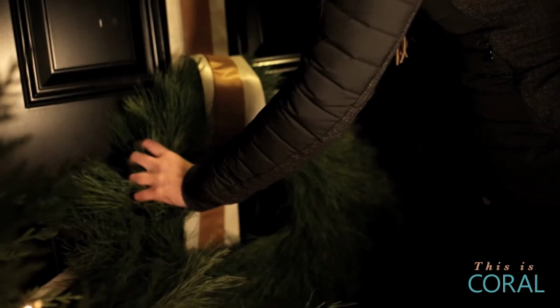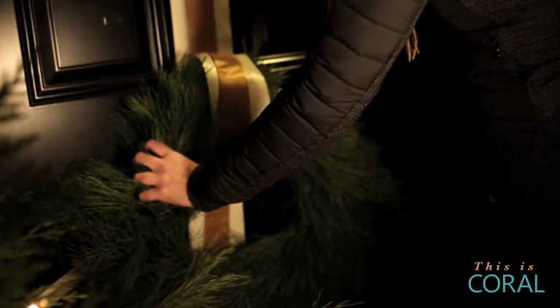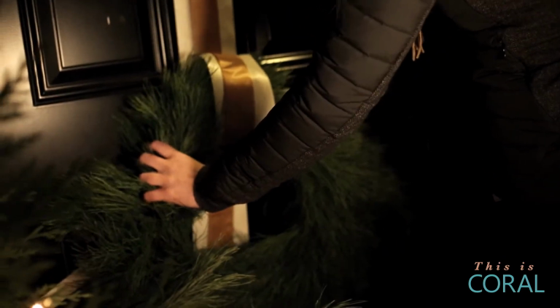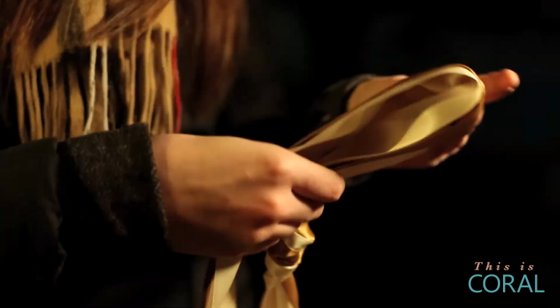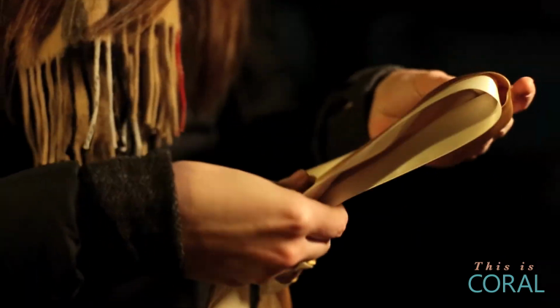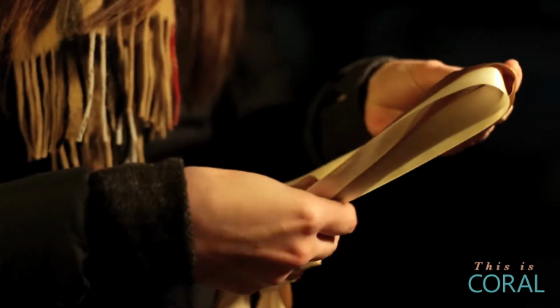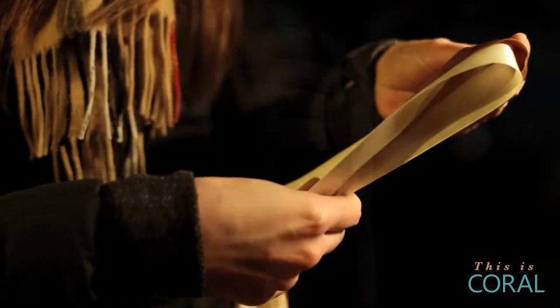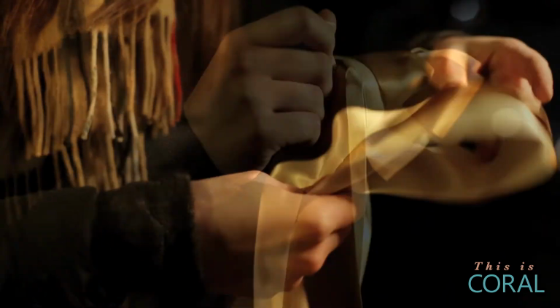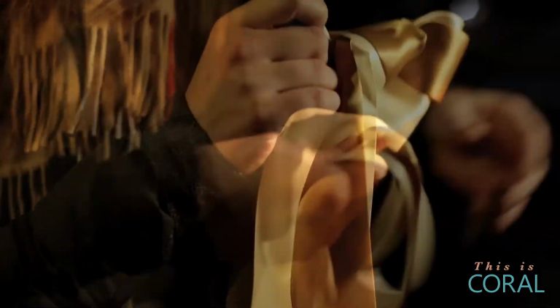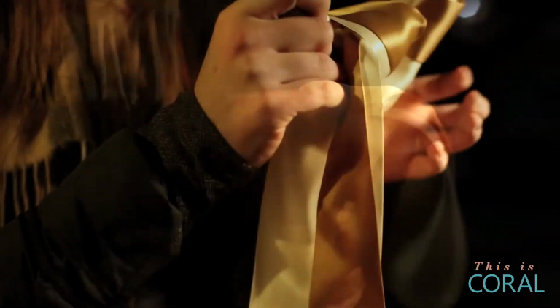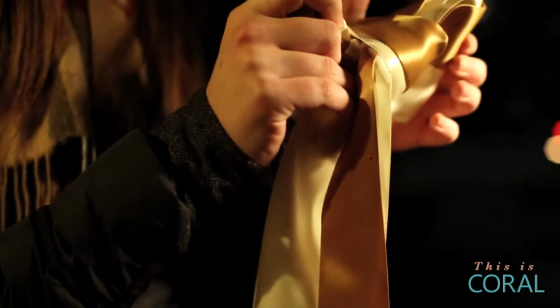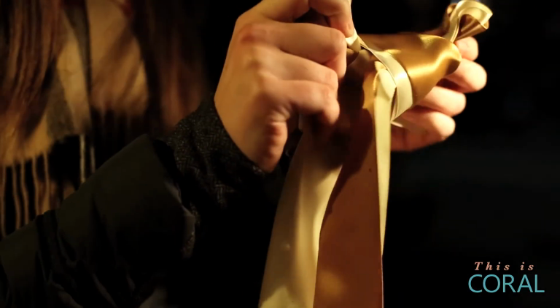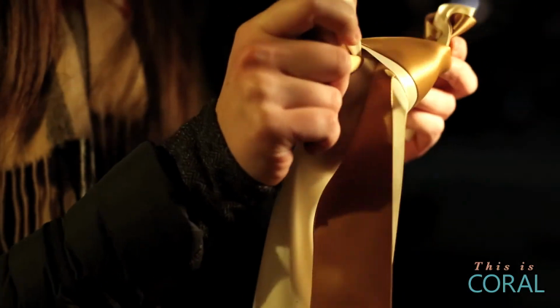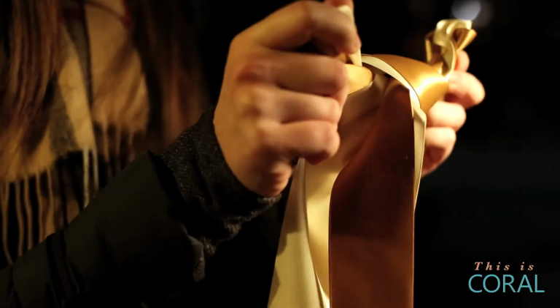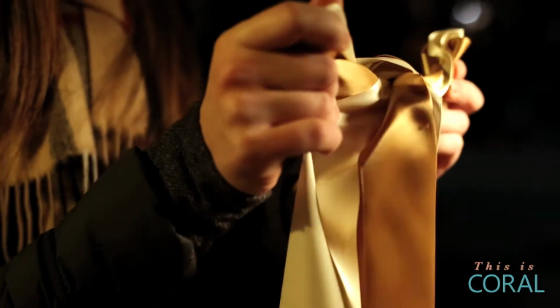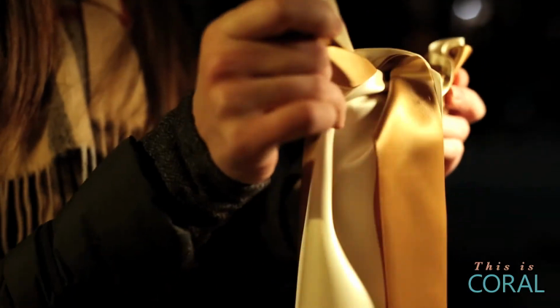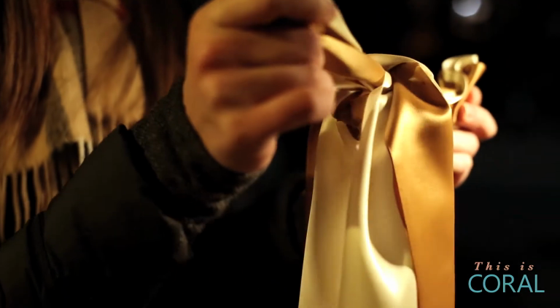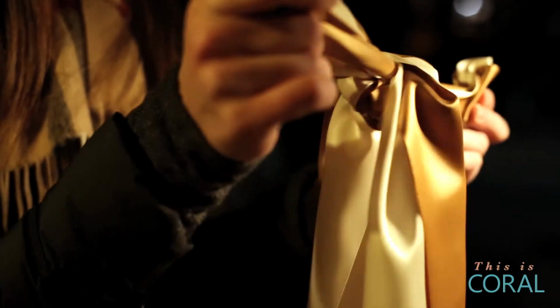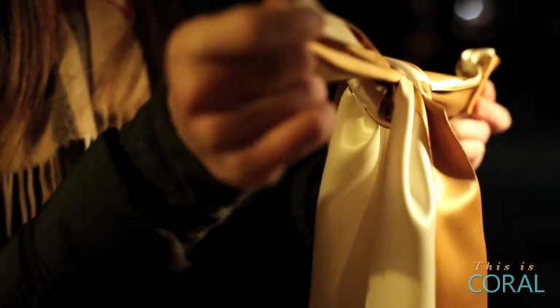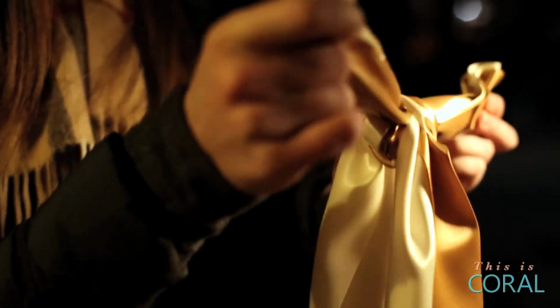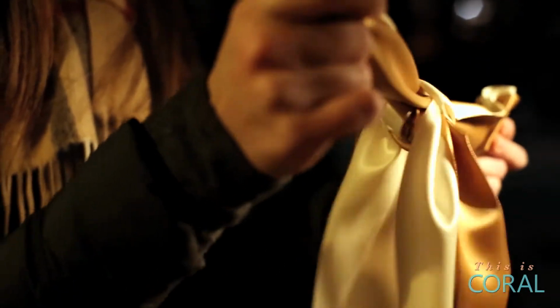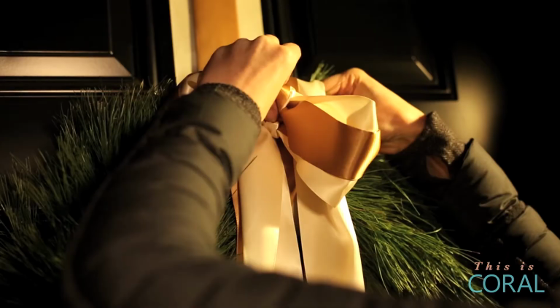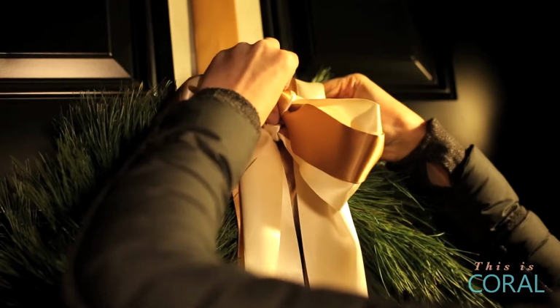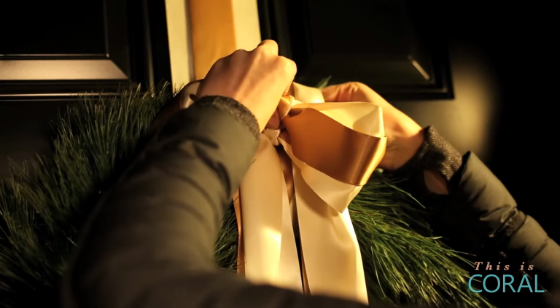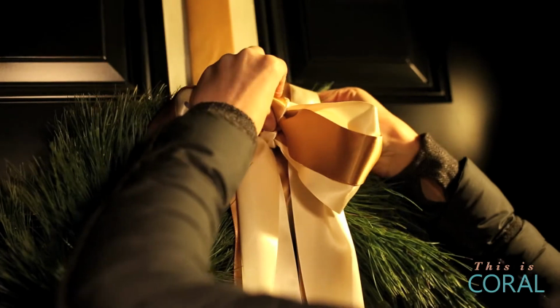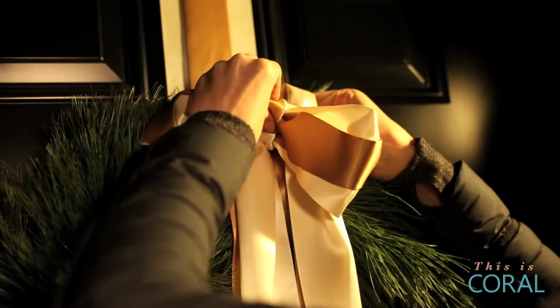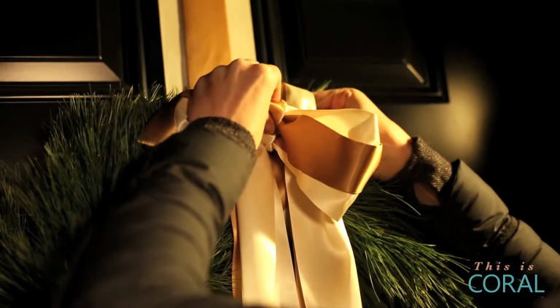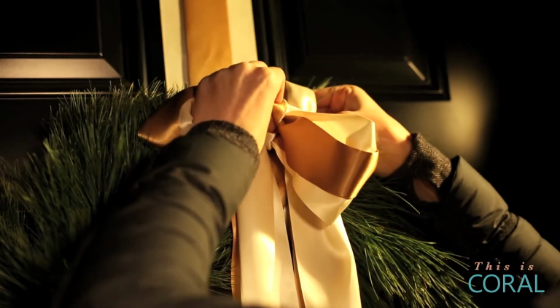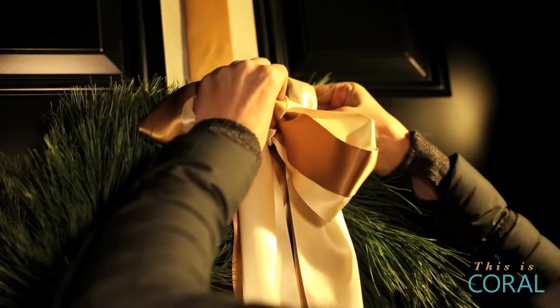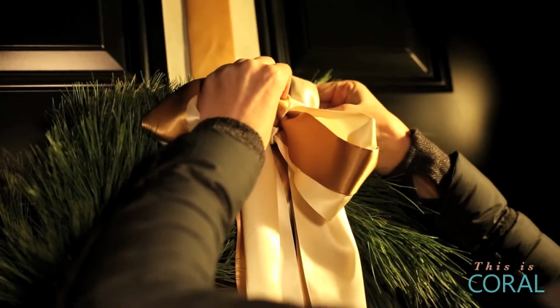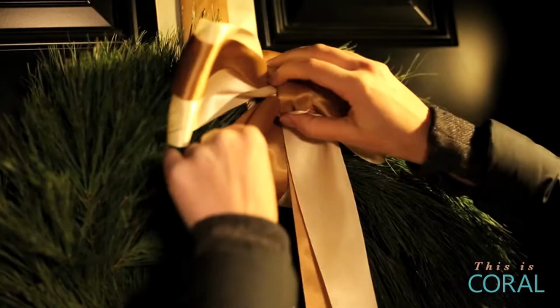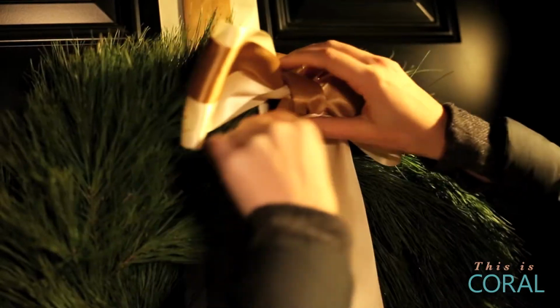With the remaining ribbon, tie a large bow and secure it to the top of the wreath with a safety pin.